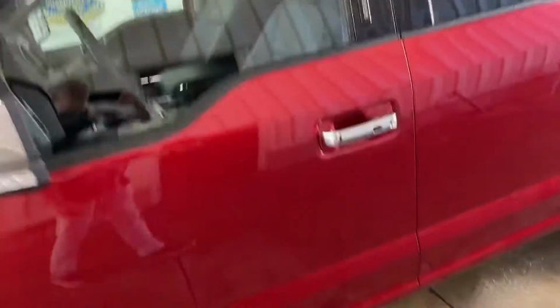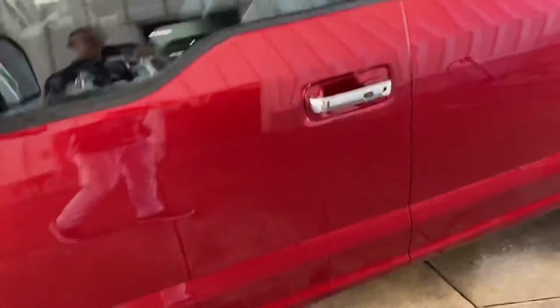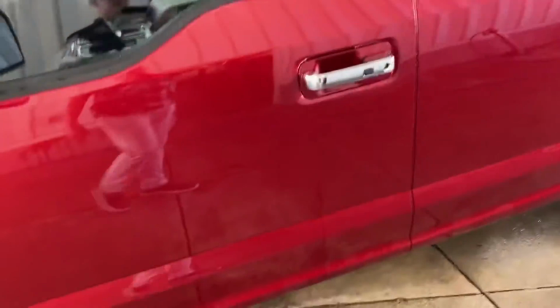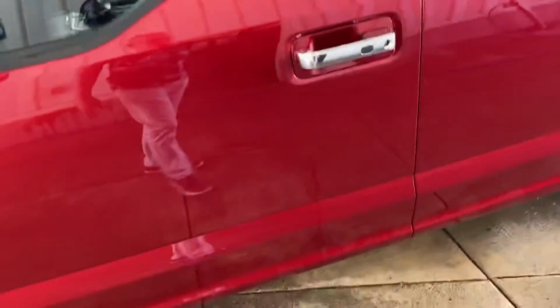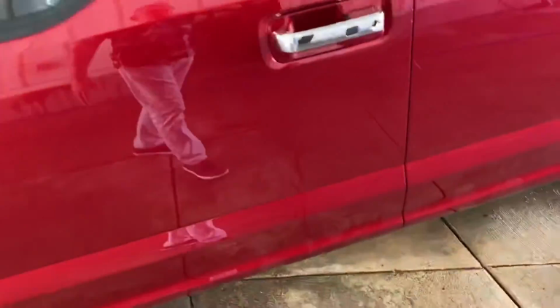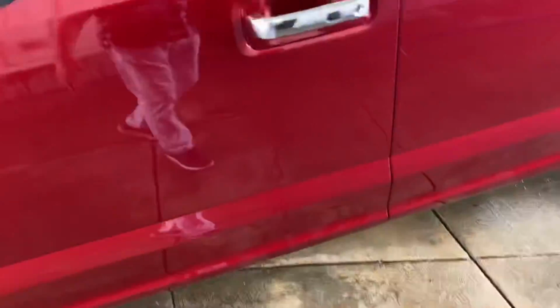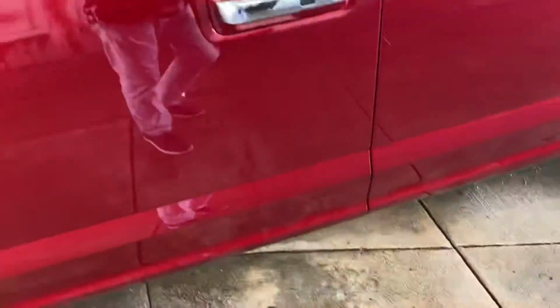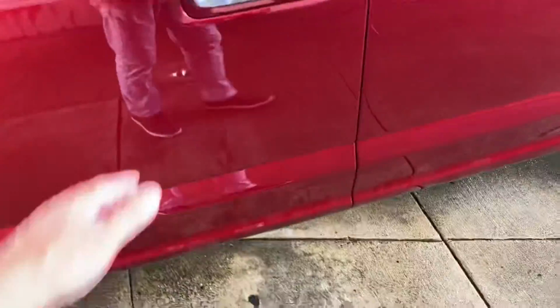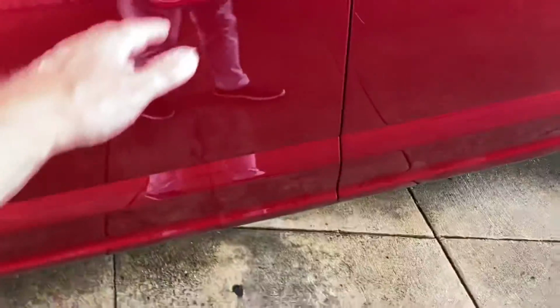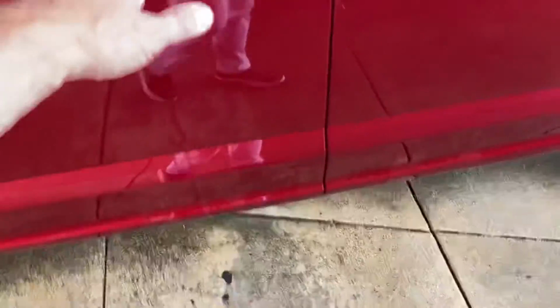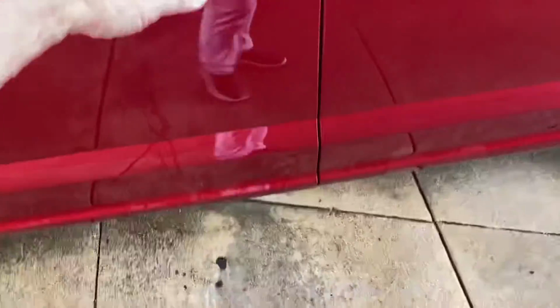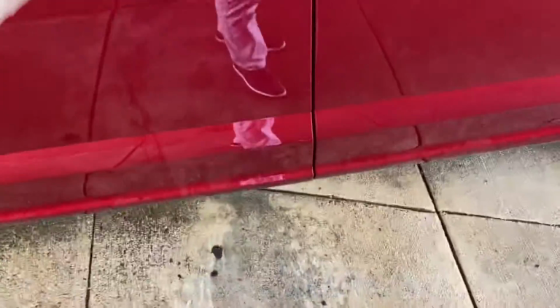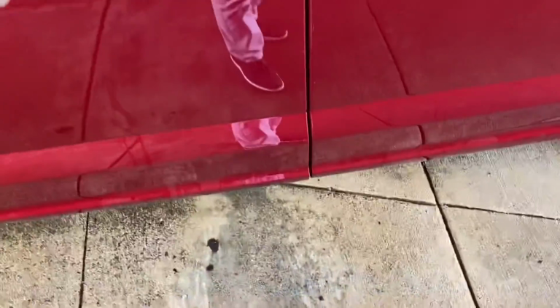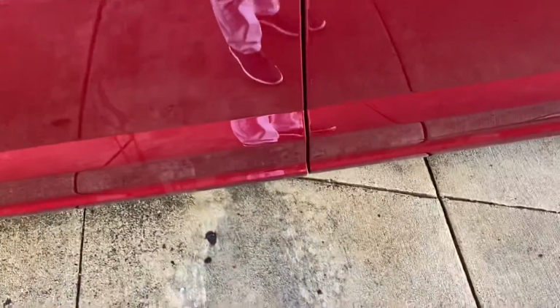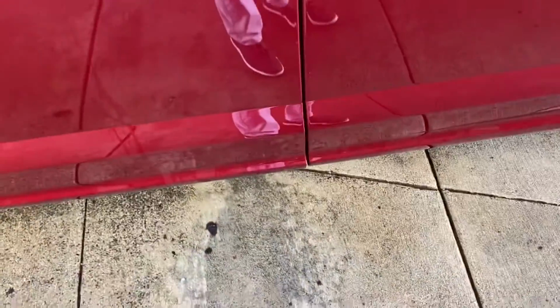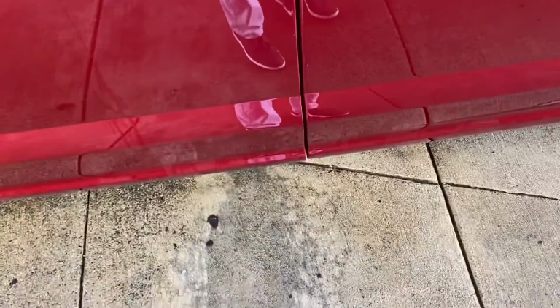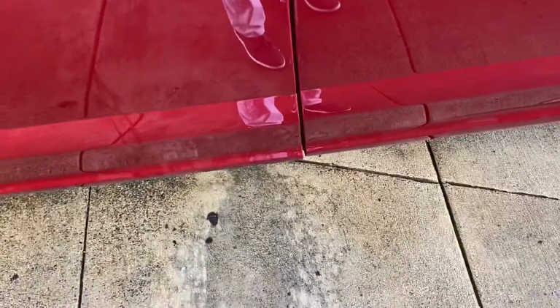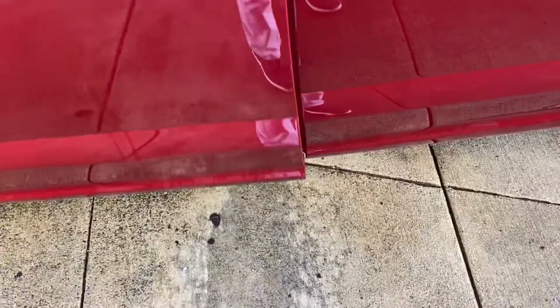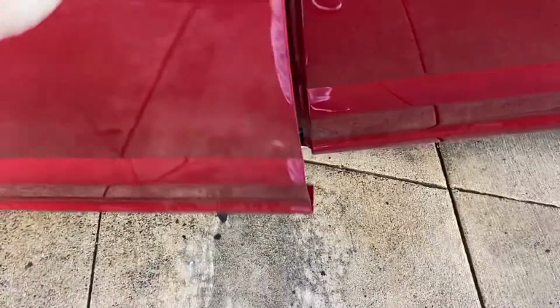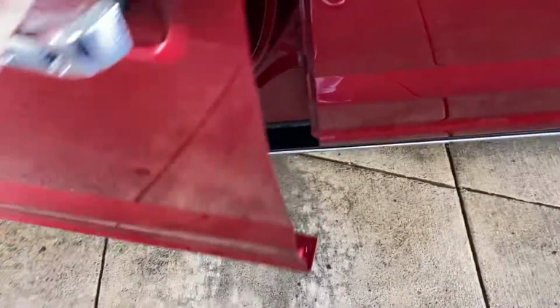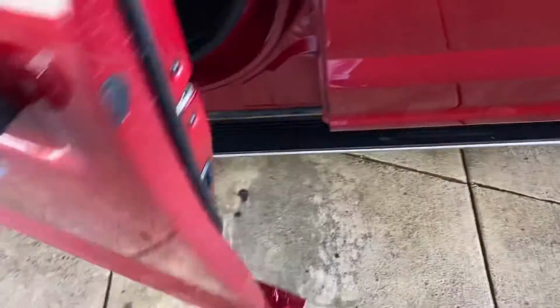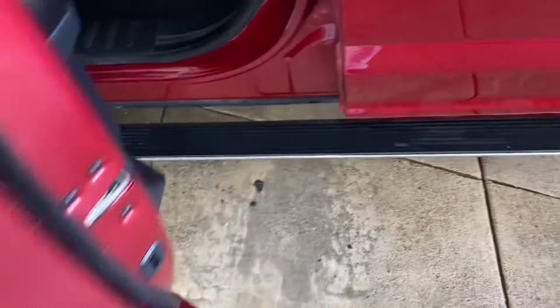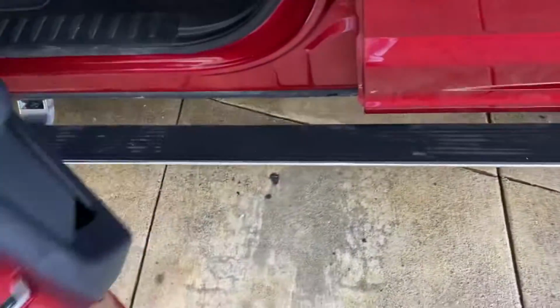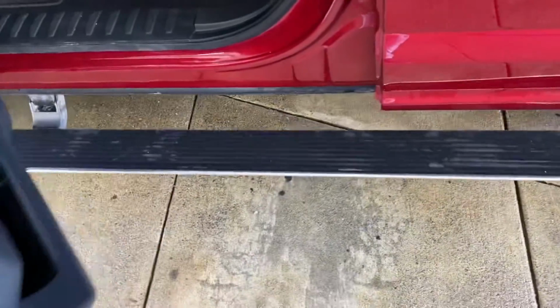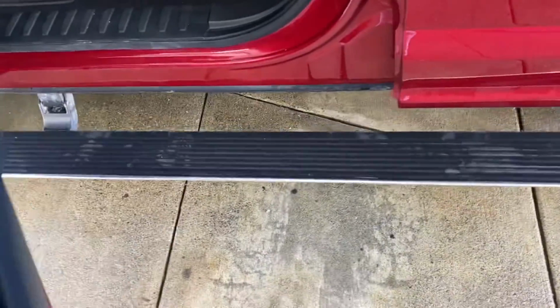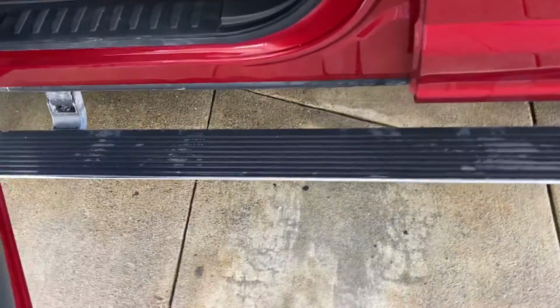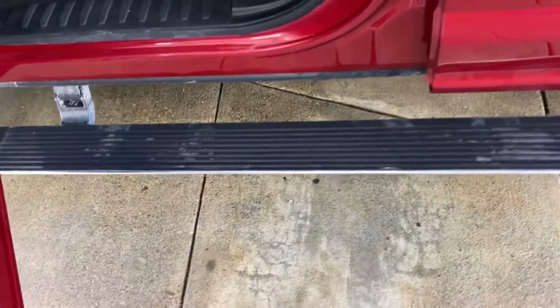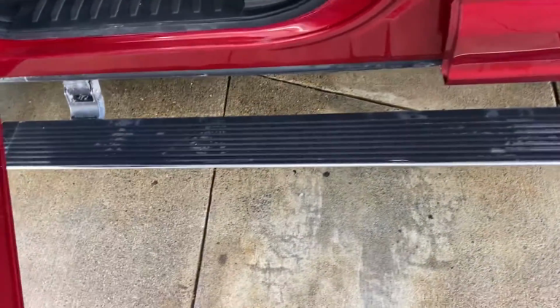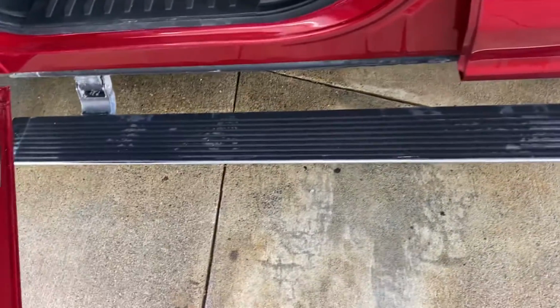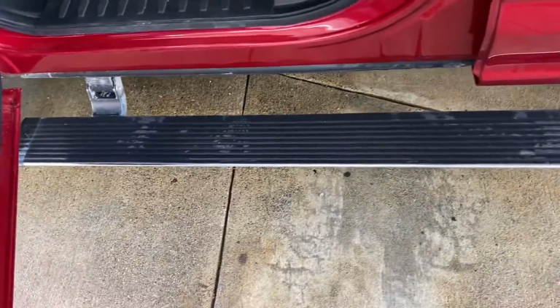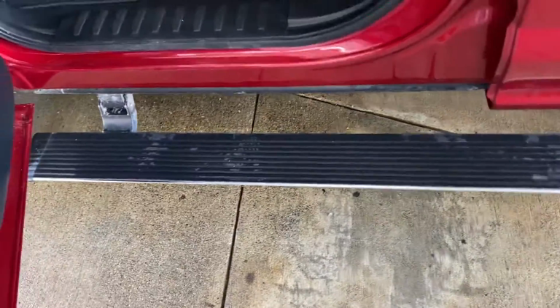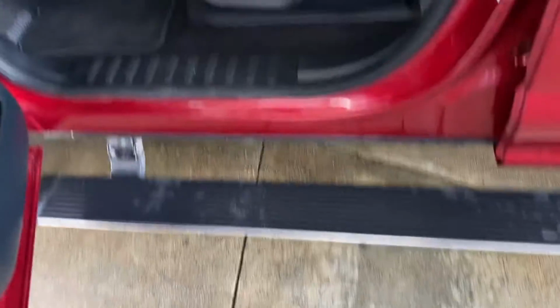Look inside — it's got the power deployable side steps as well. As soon as you open the door, down they come.